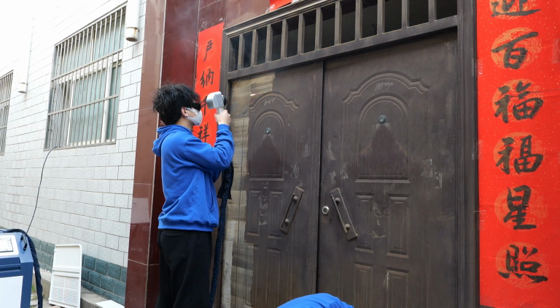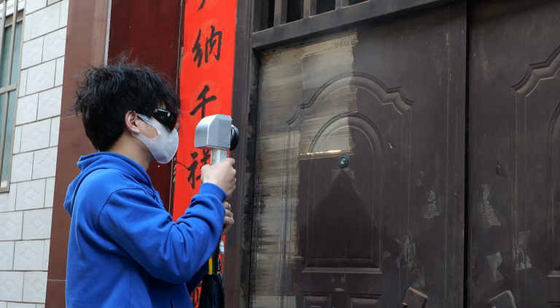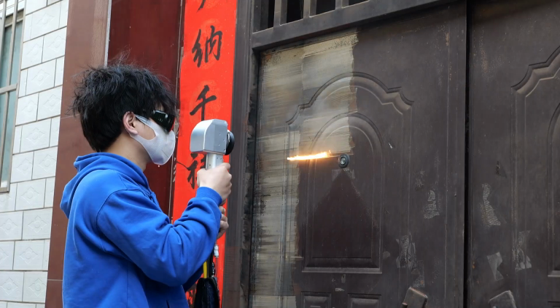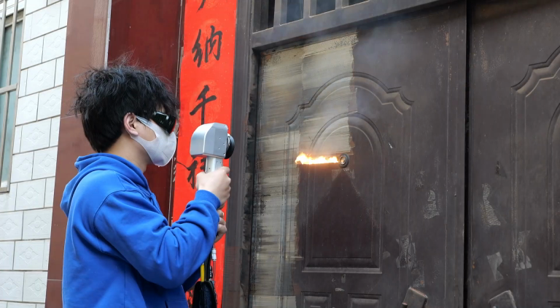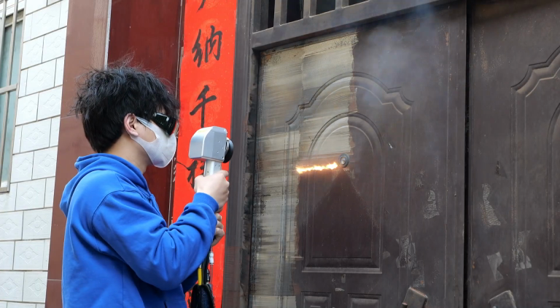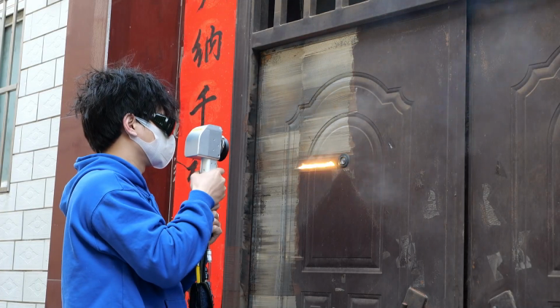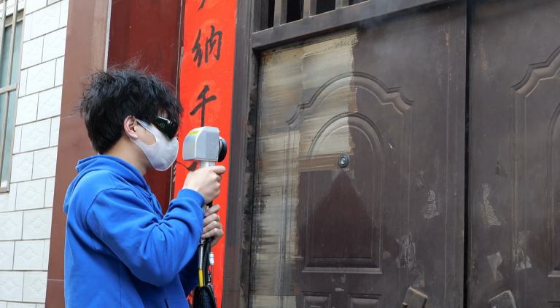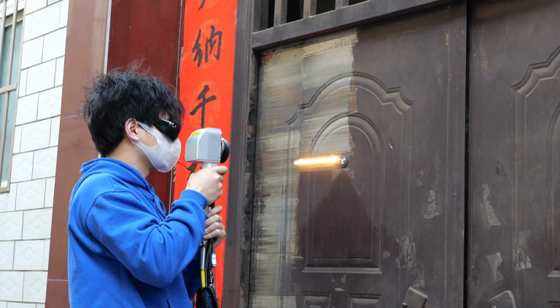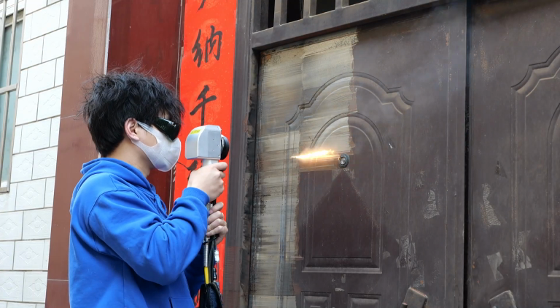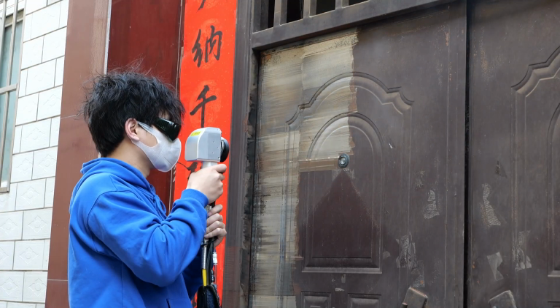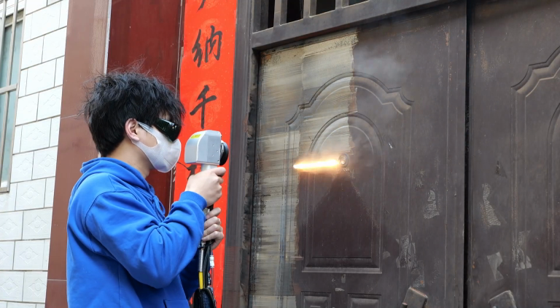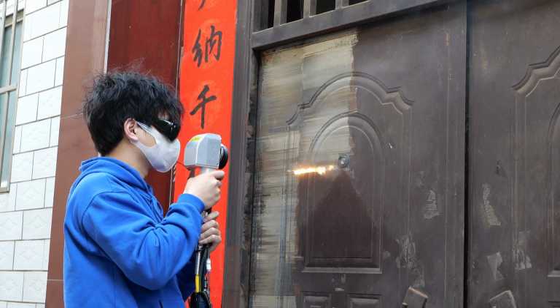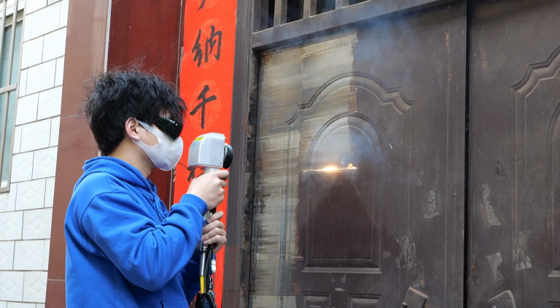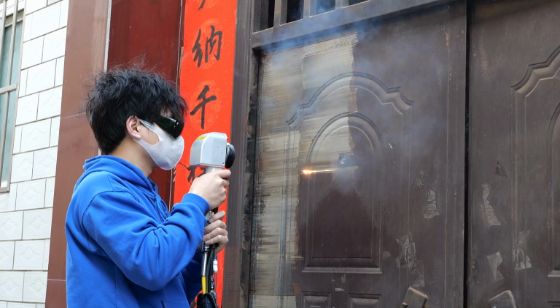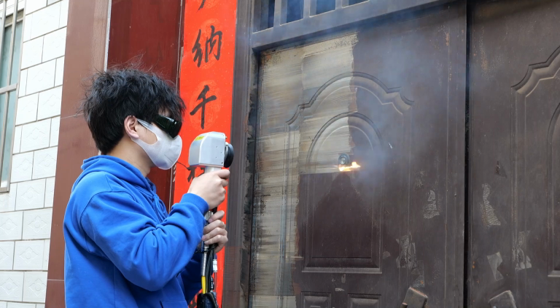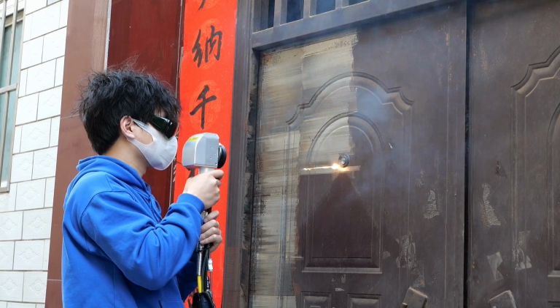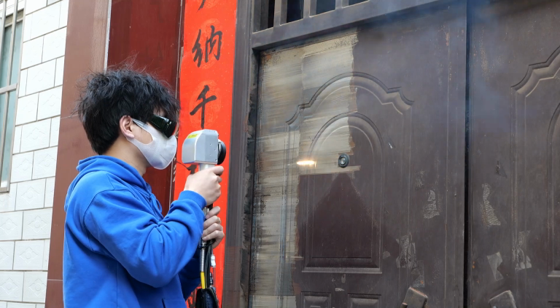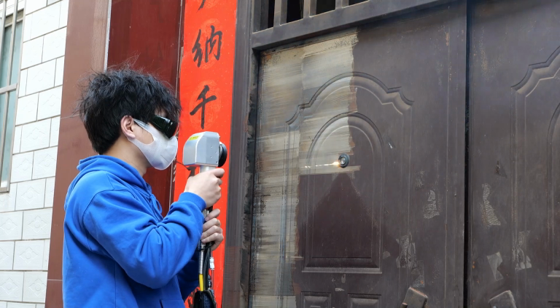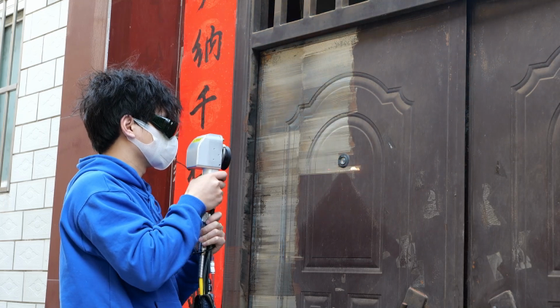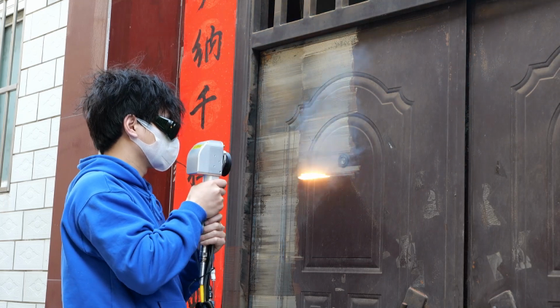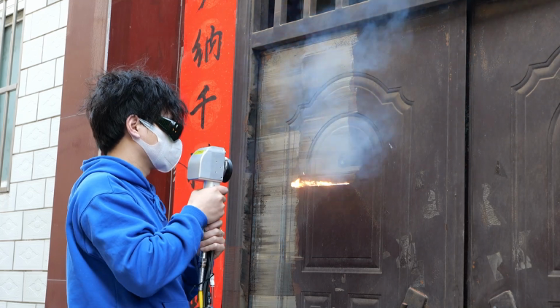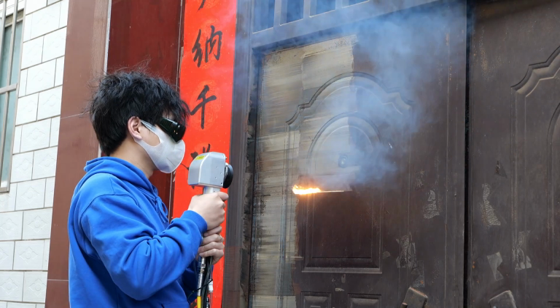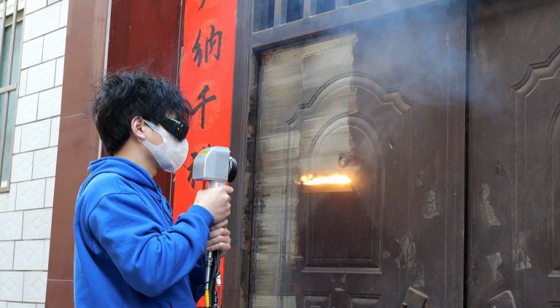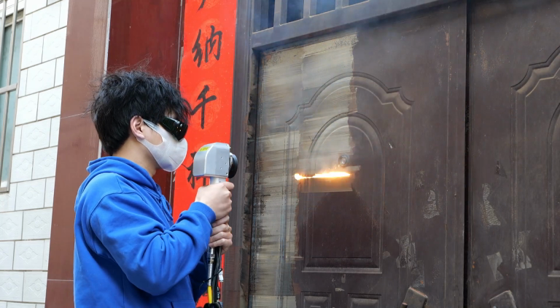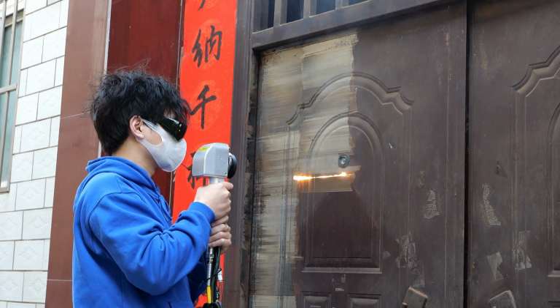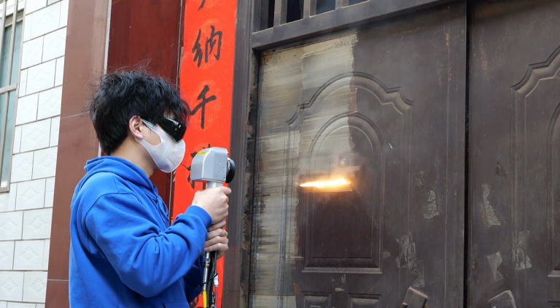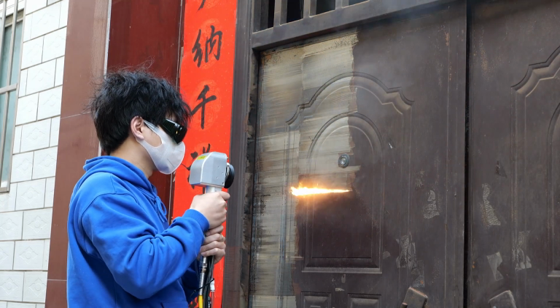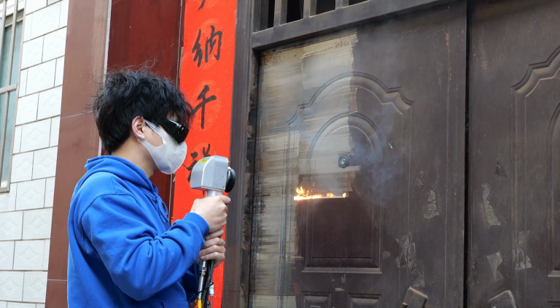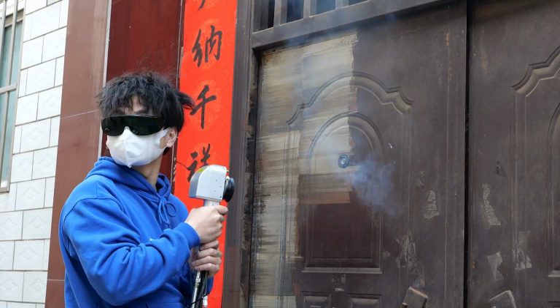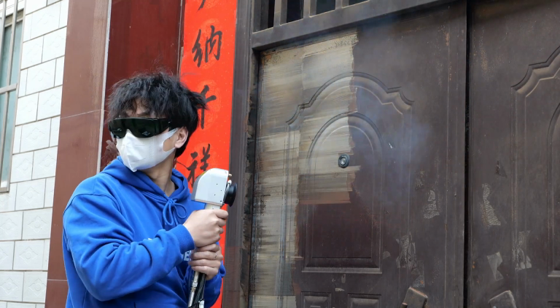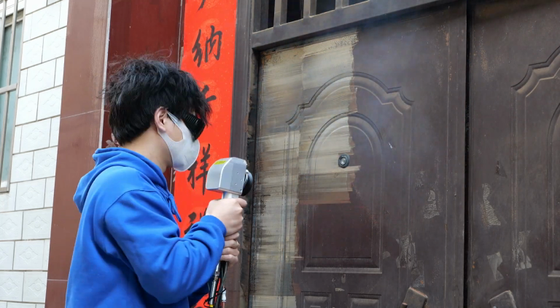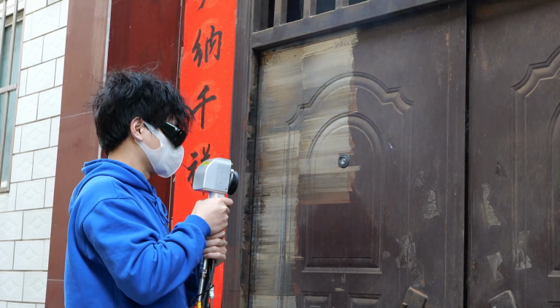As large patches of metal rust were cleaned by the laser, the process was incredibly therapeutic.